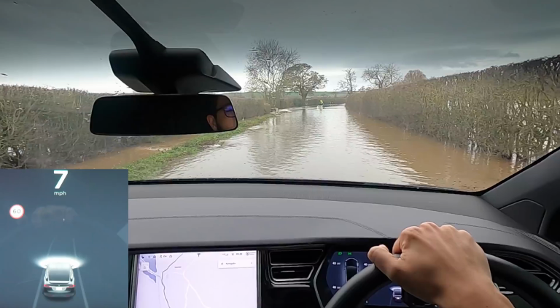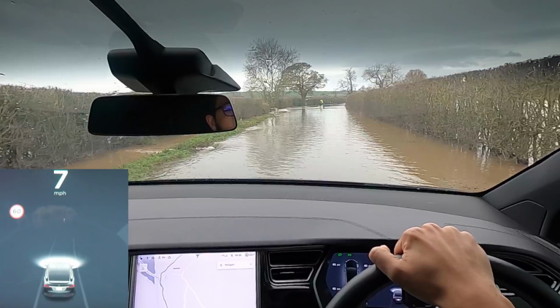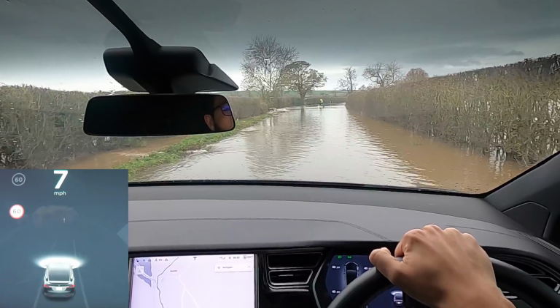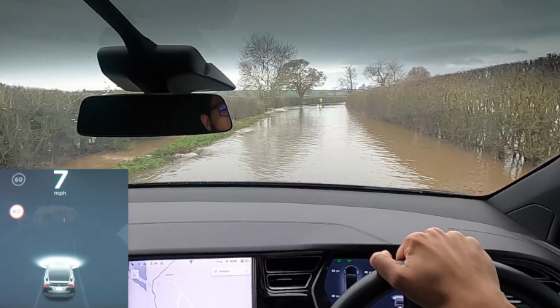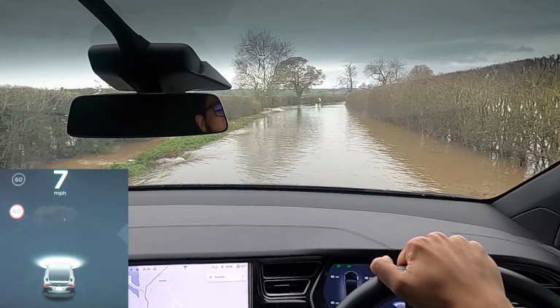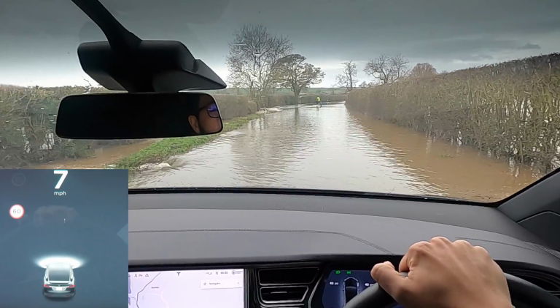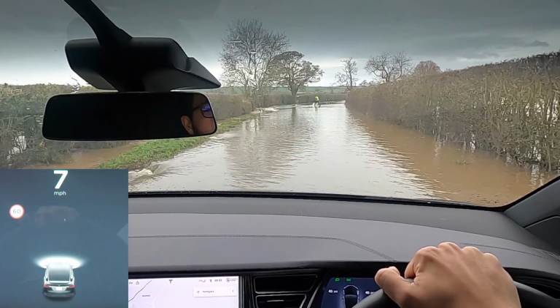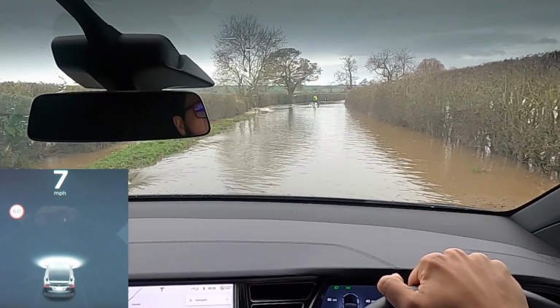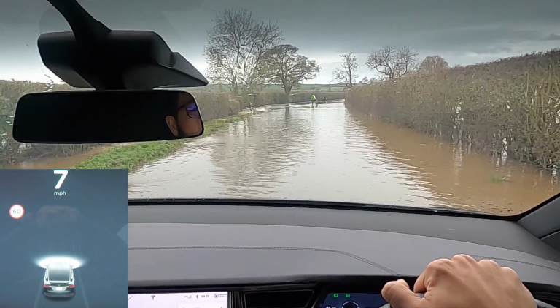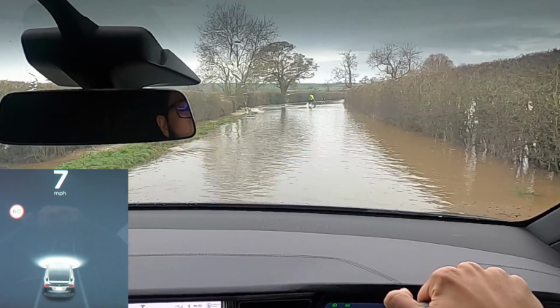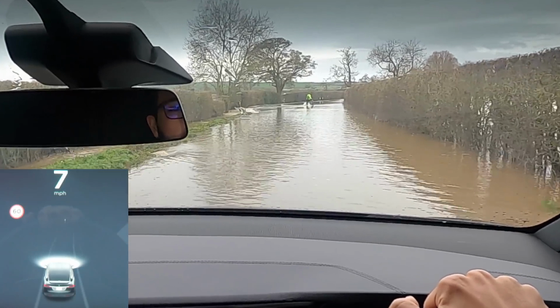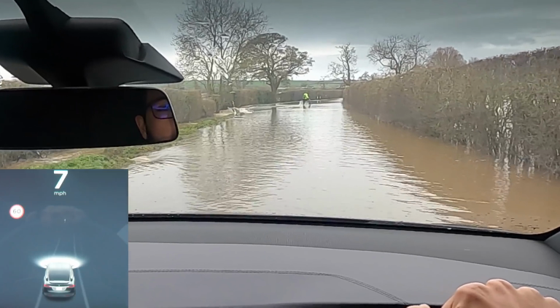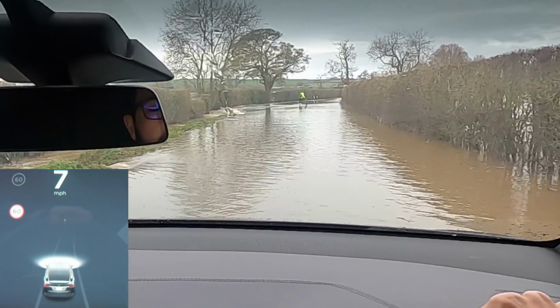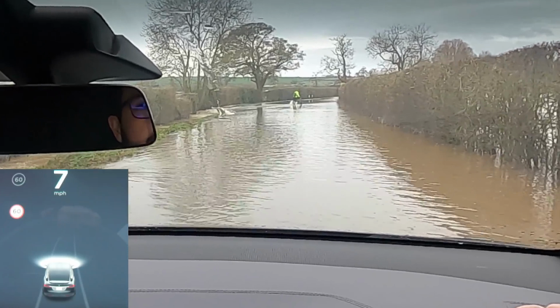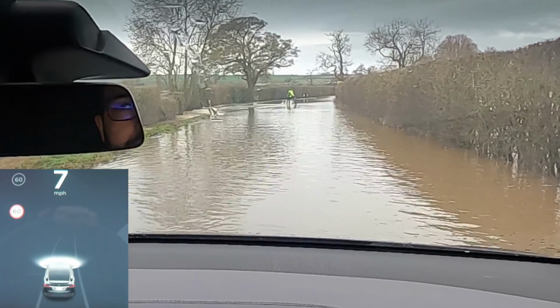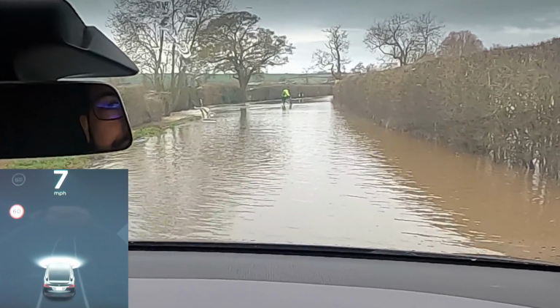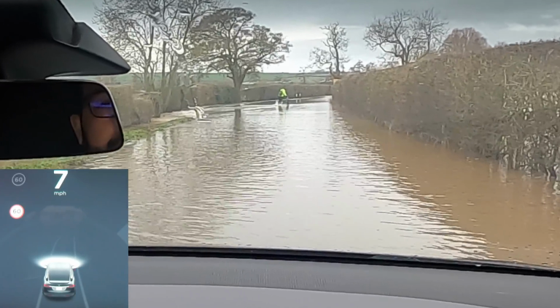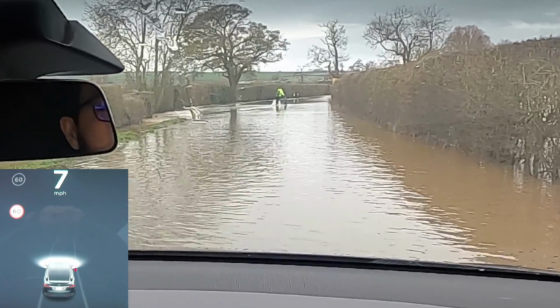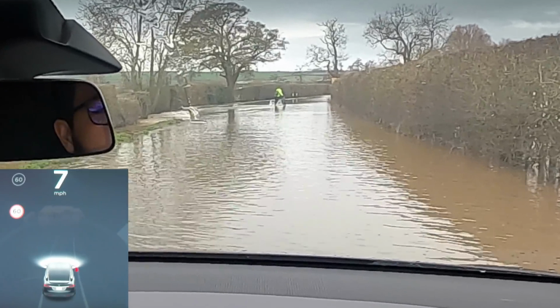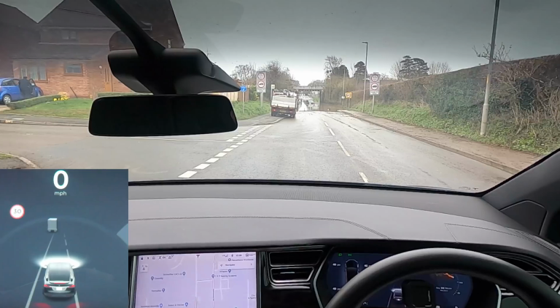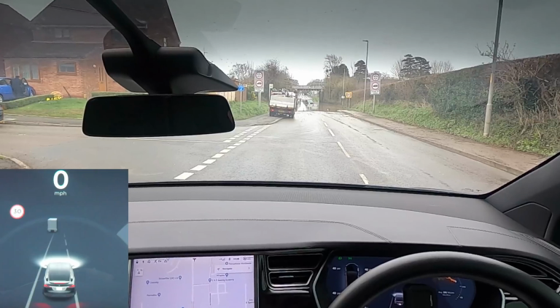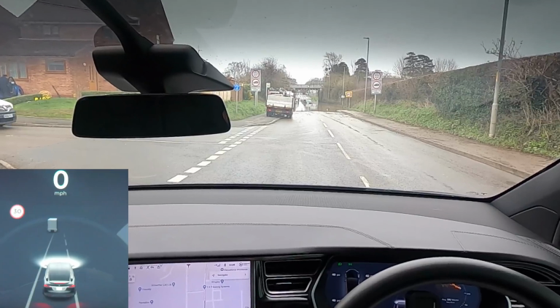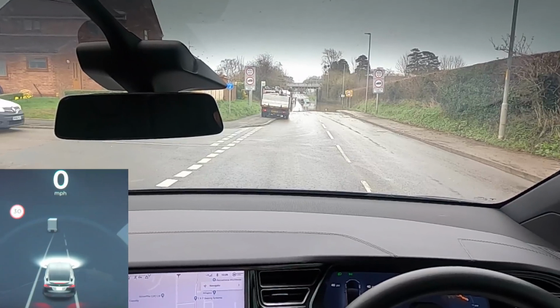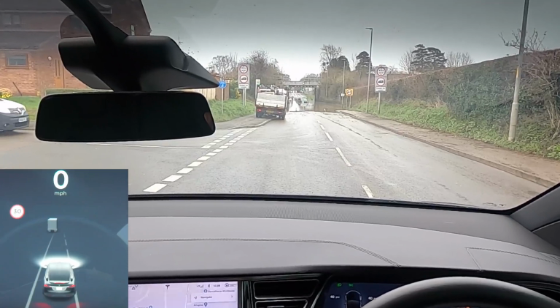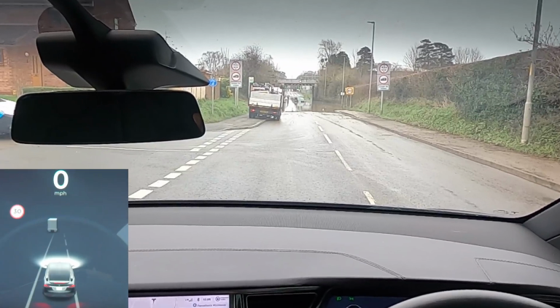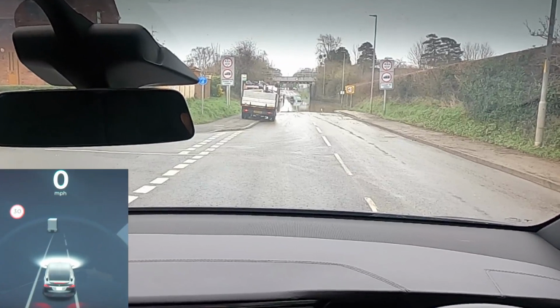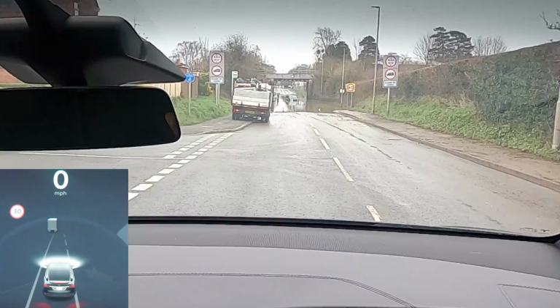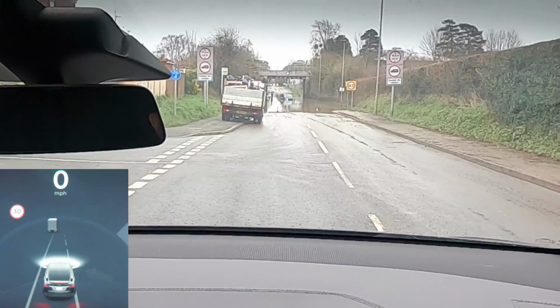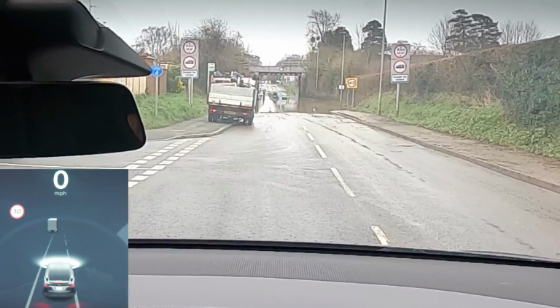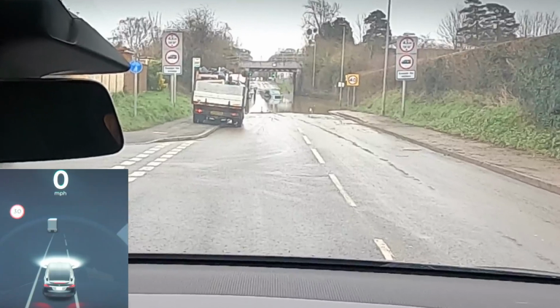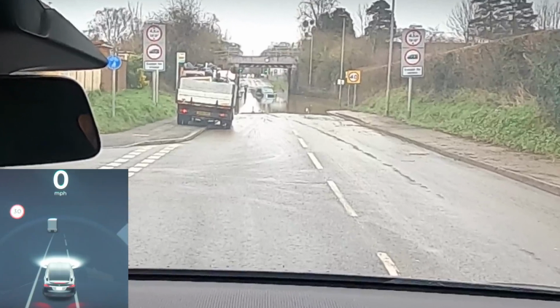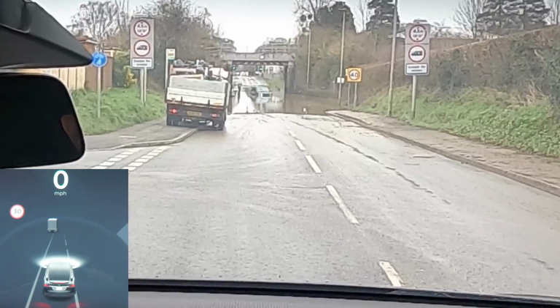If I'm being totally honest, I'm more kind of worried for the cyclist. It is completely flooded.